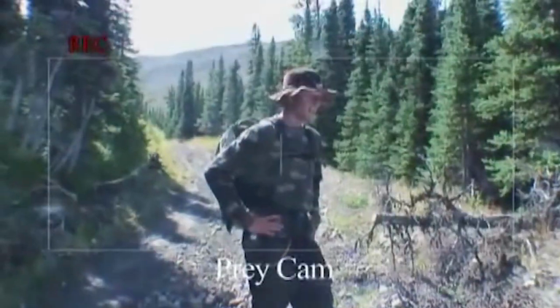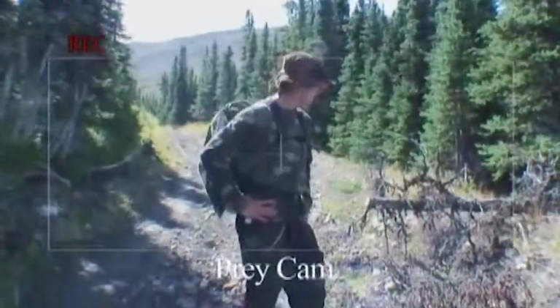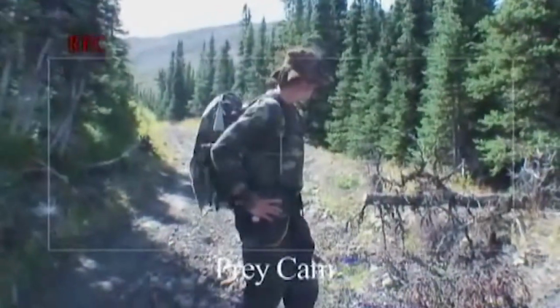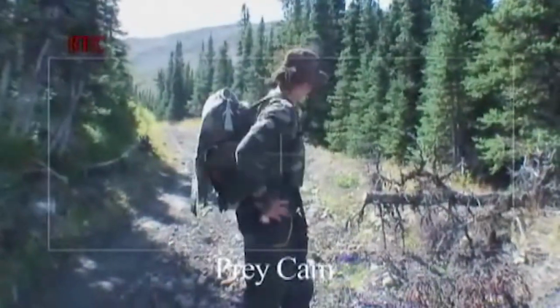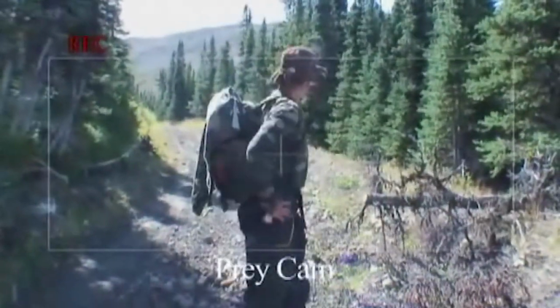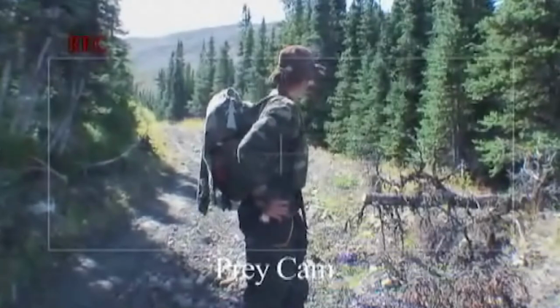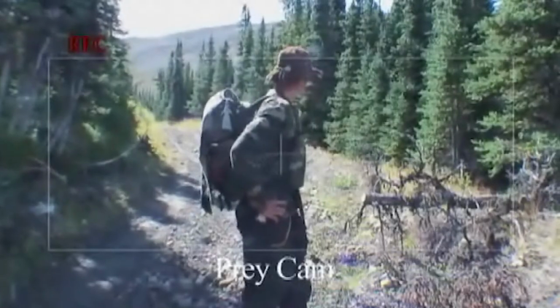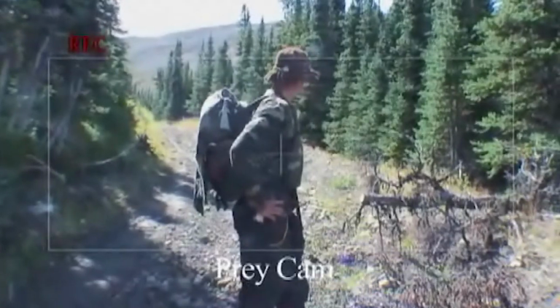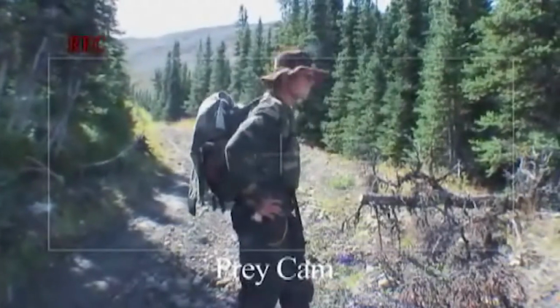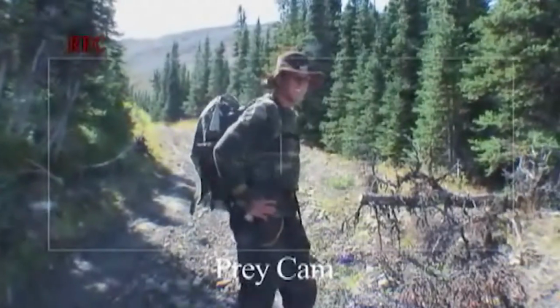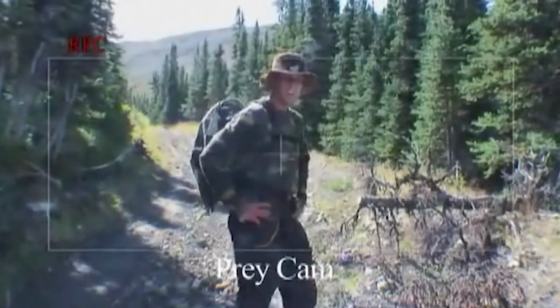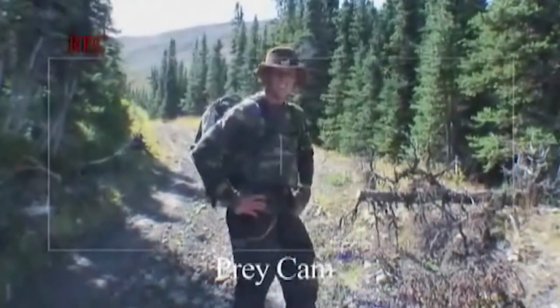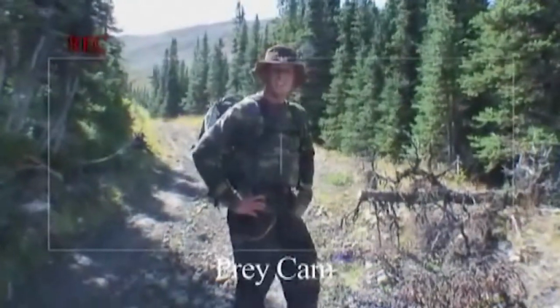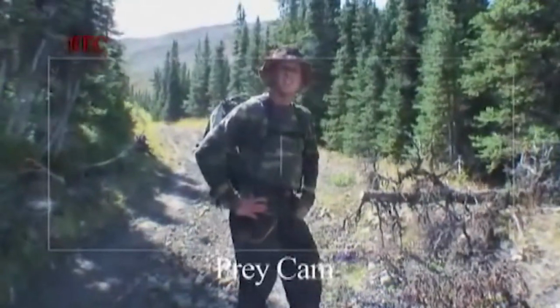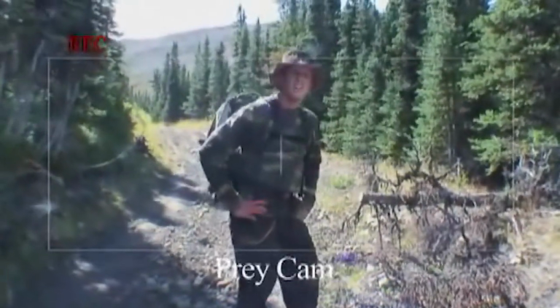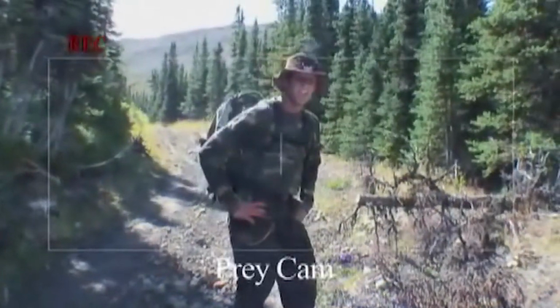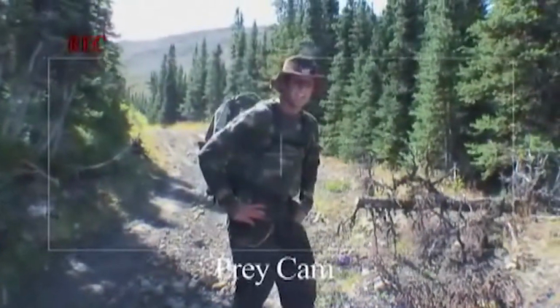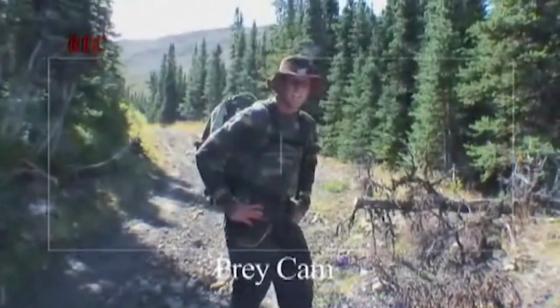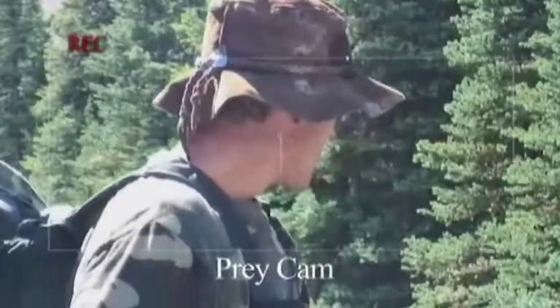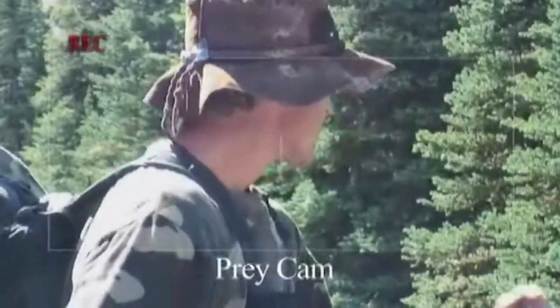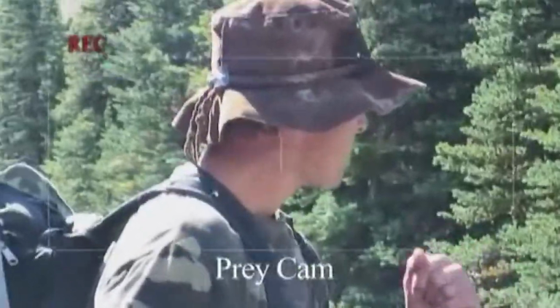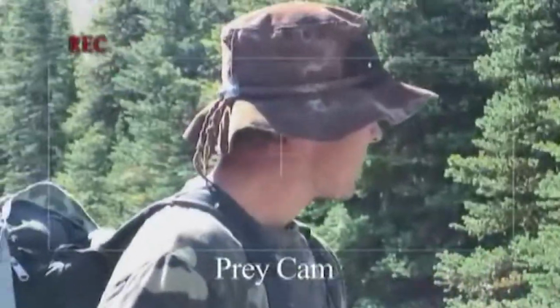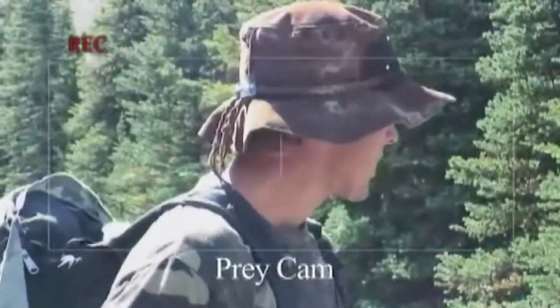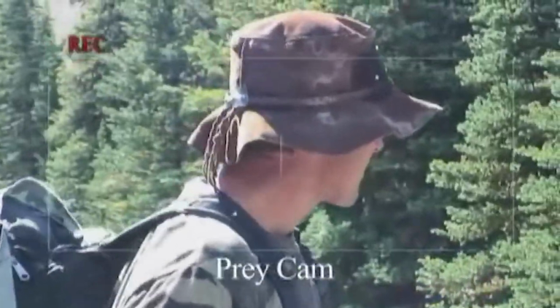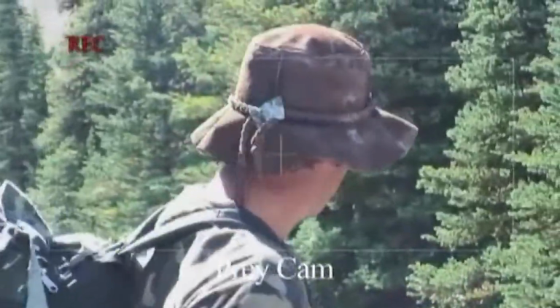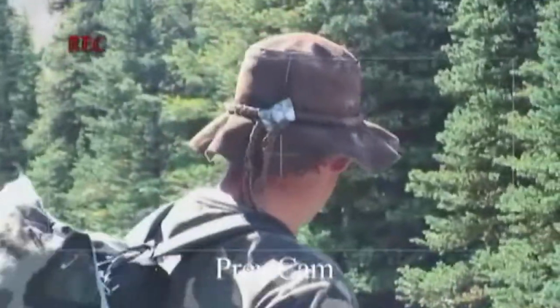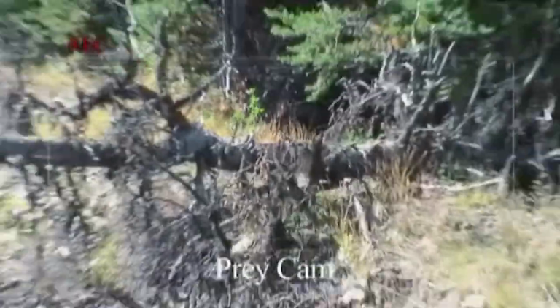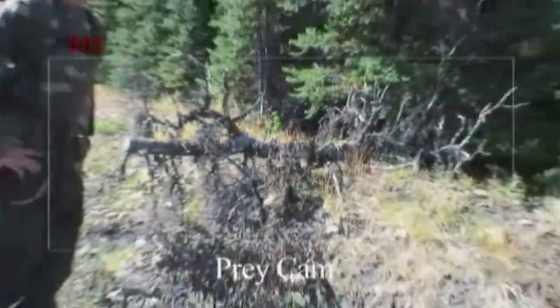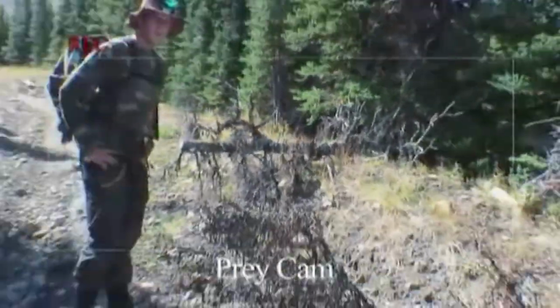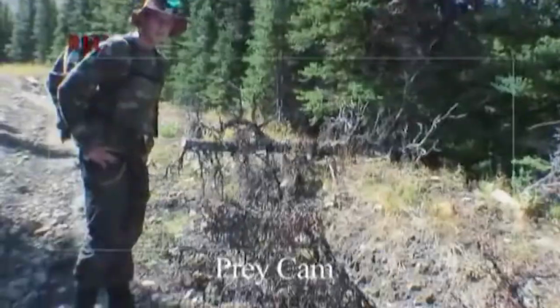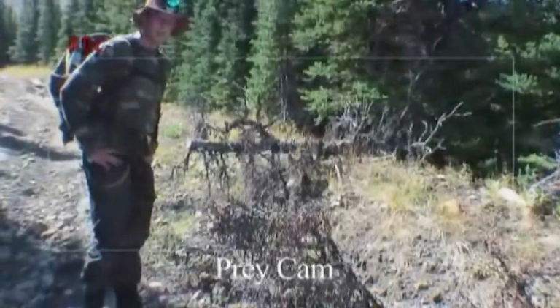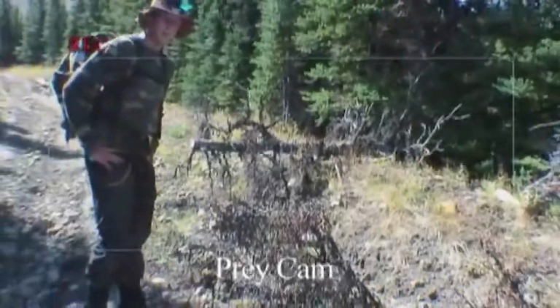Welcome to our first prey cam shot. What's the strategy, bro? It's going to pull a log in front — probably just slow them up.